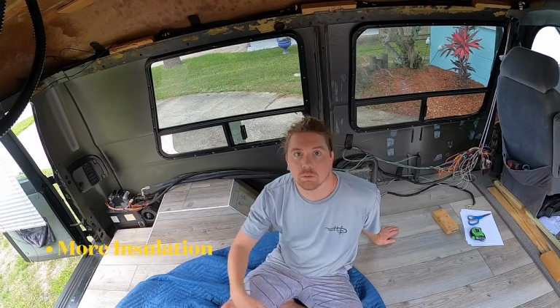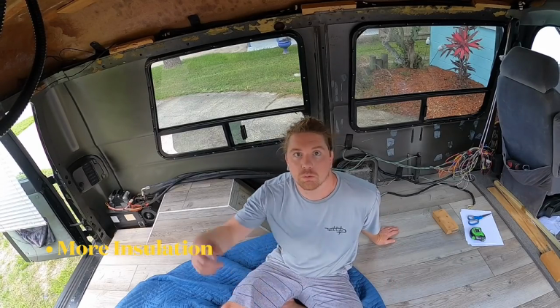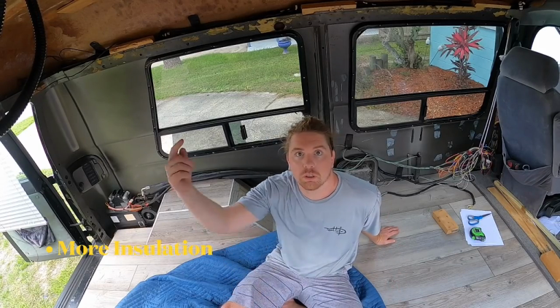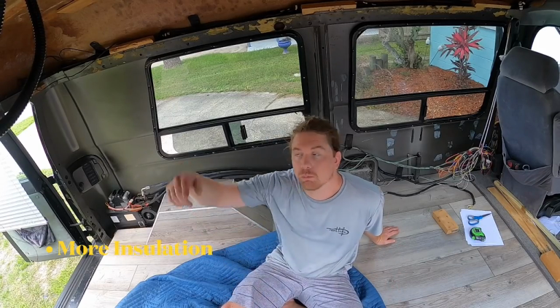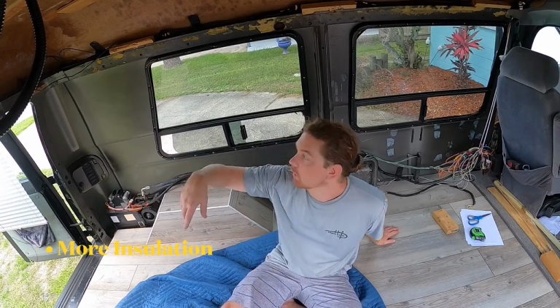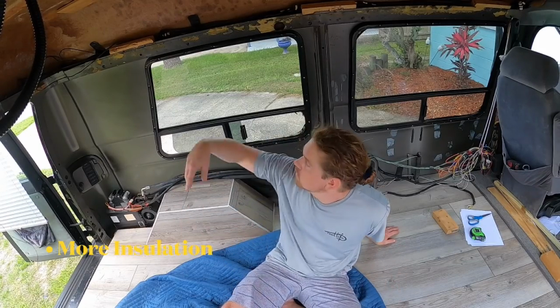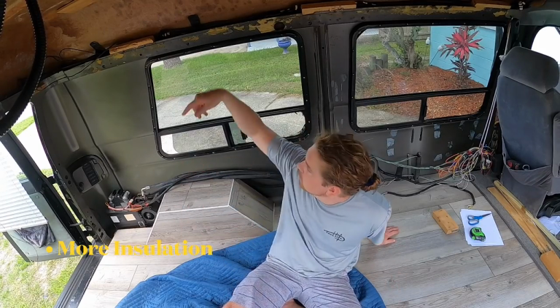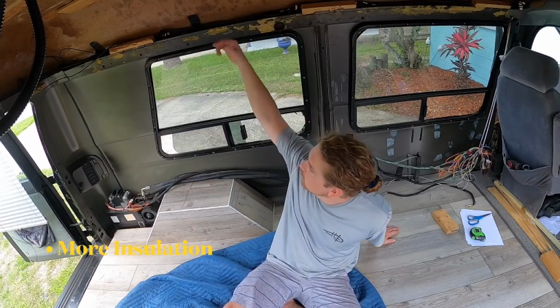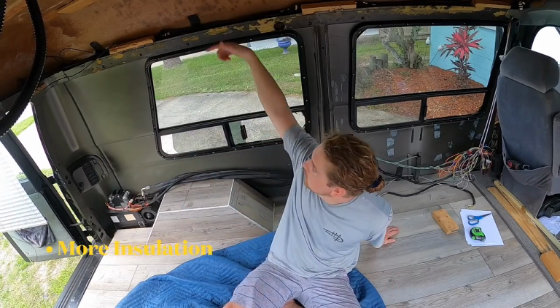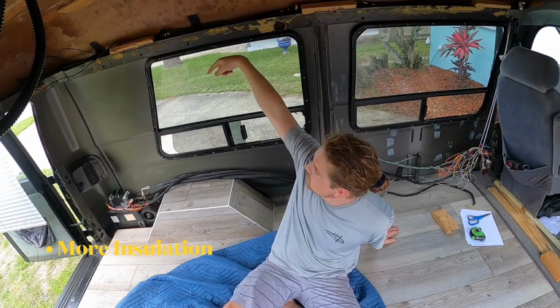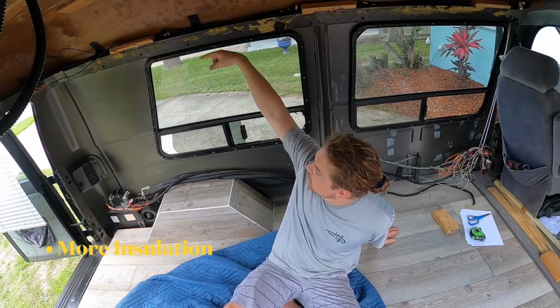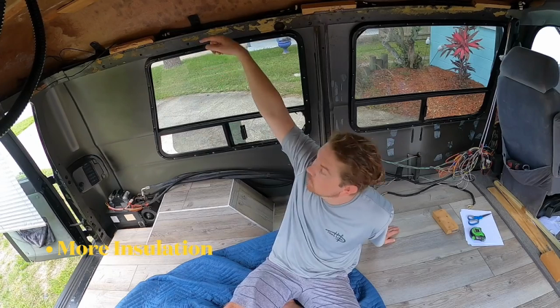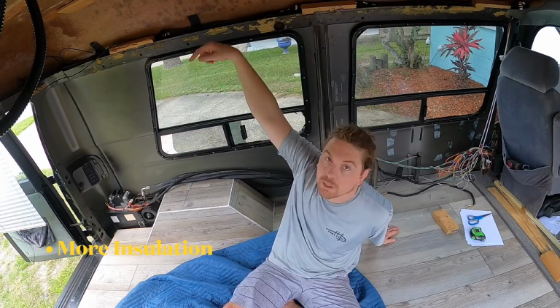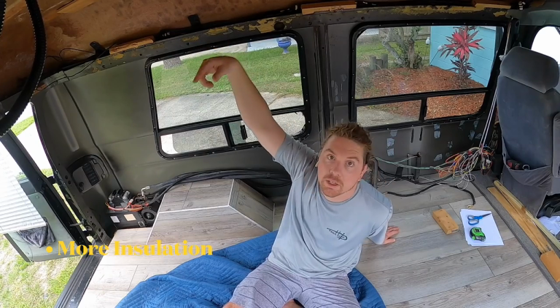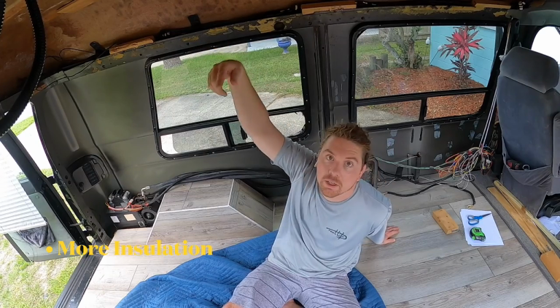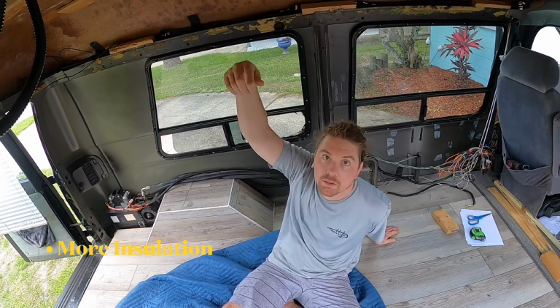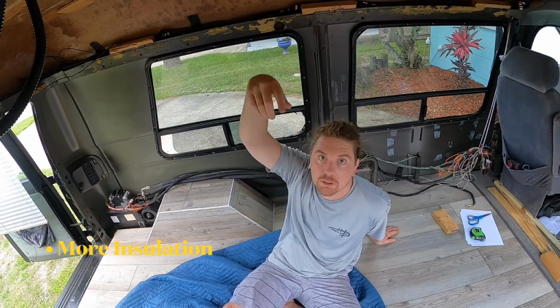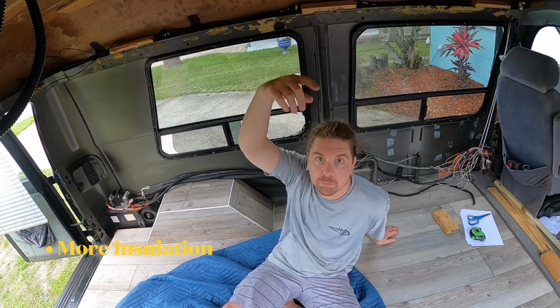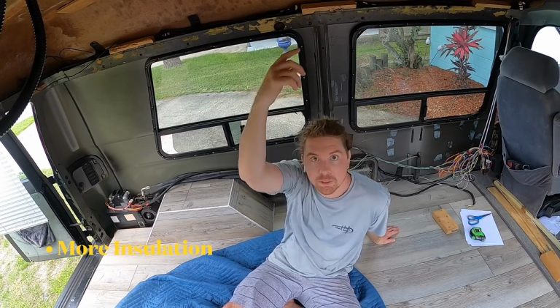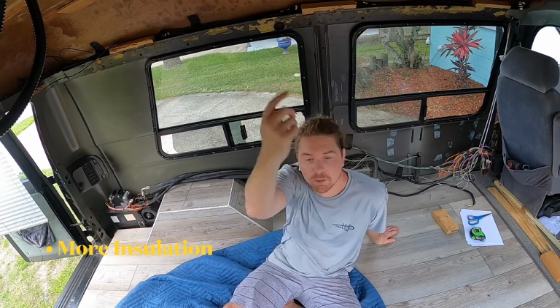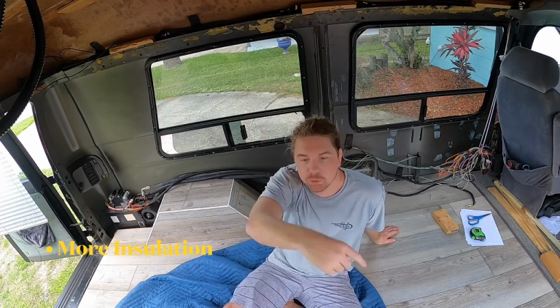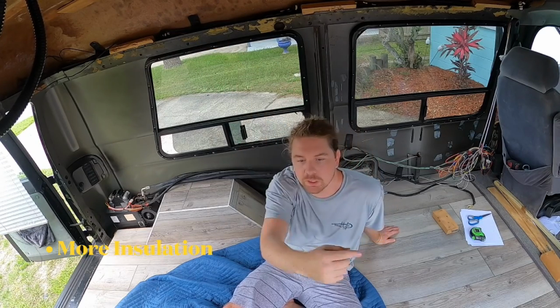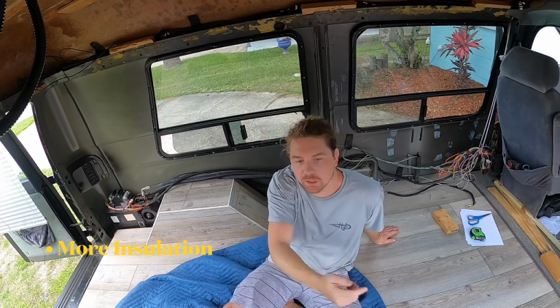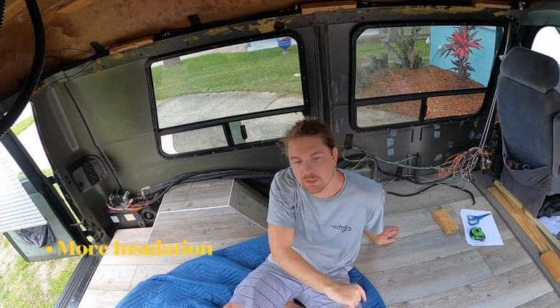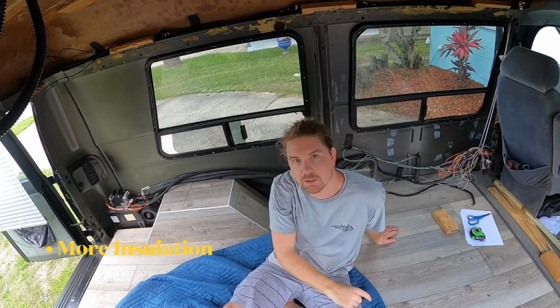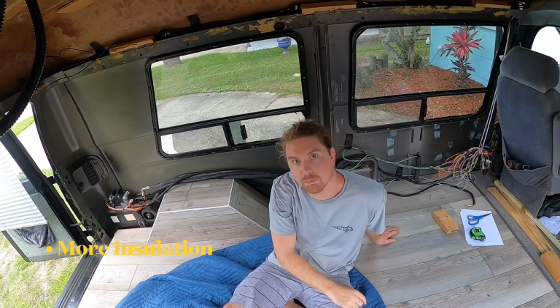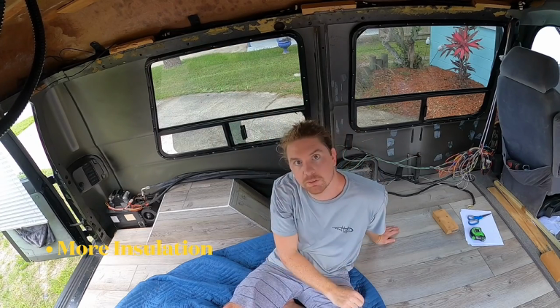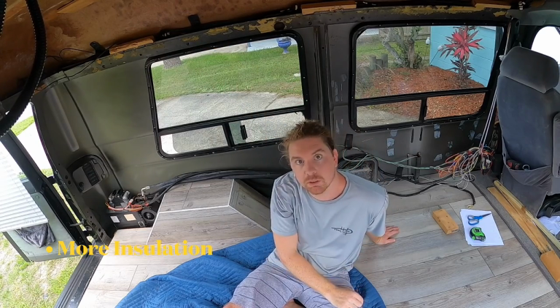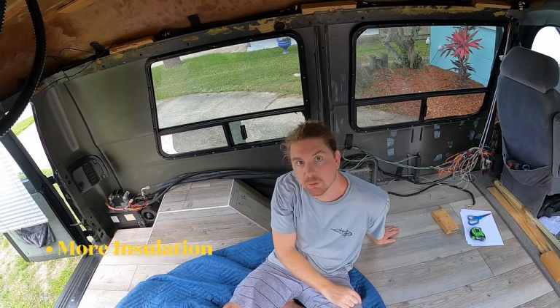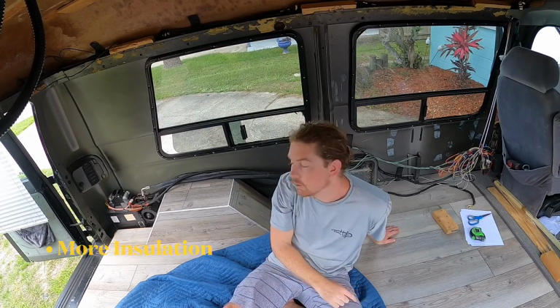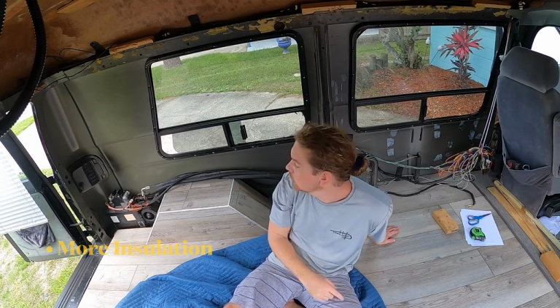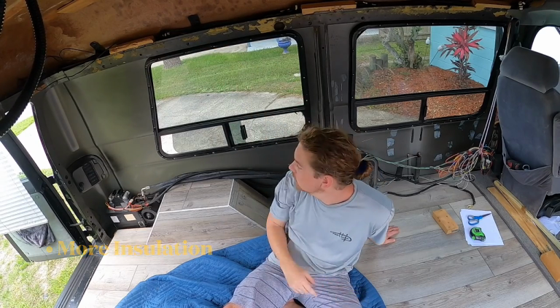We're going to start on this side right now. Made my pre-cuts, I'm about to glue it in.